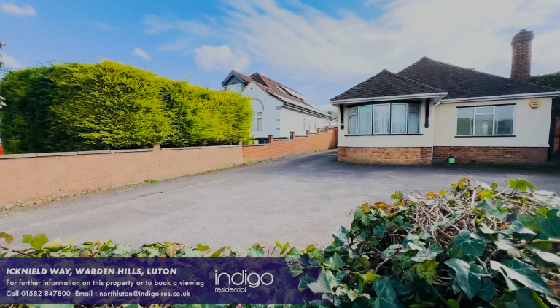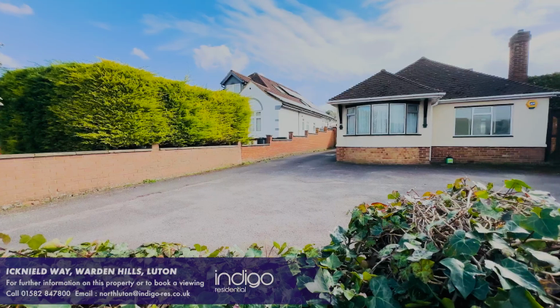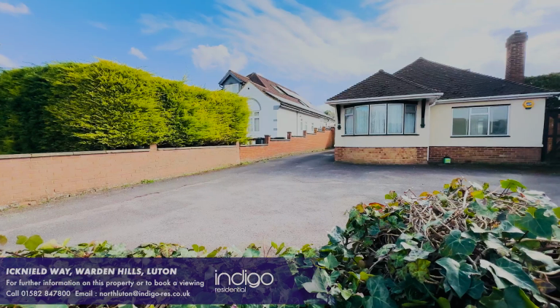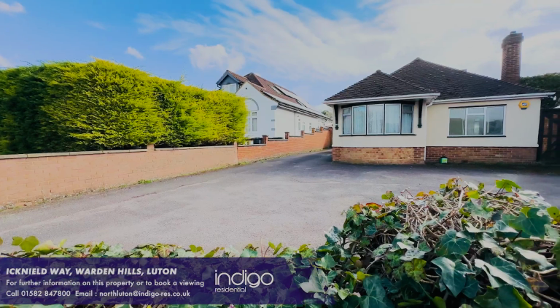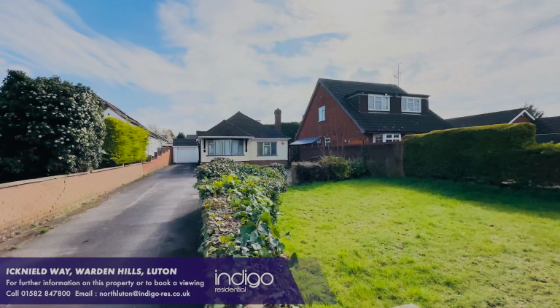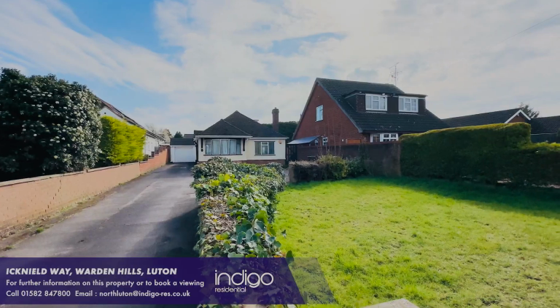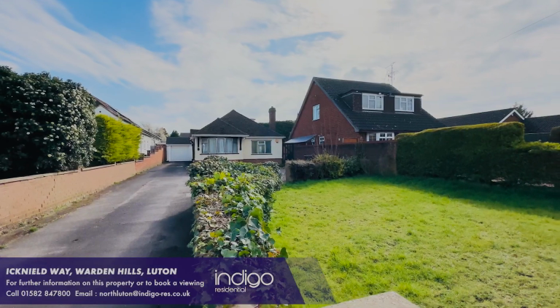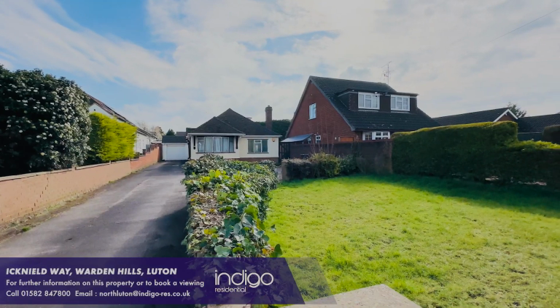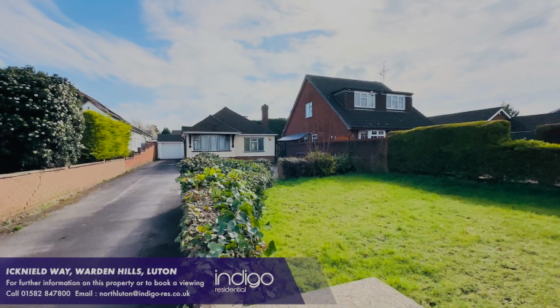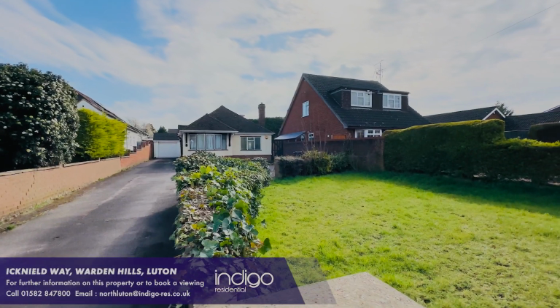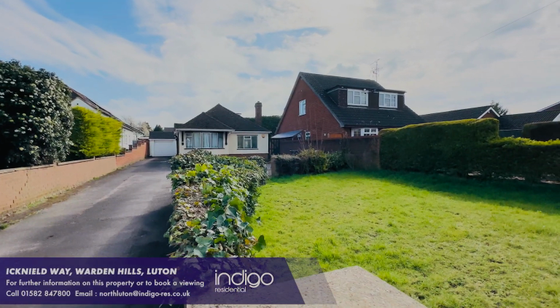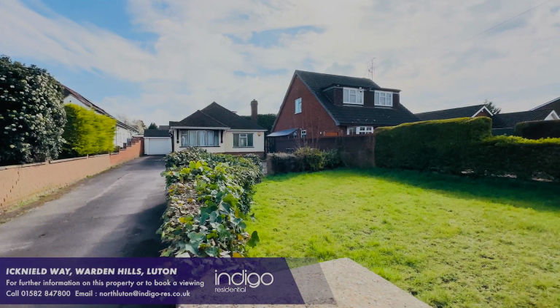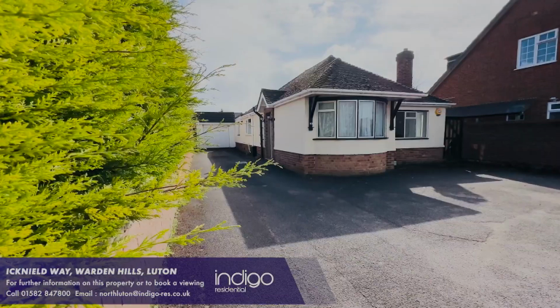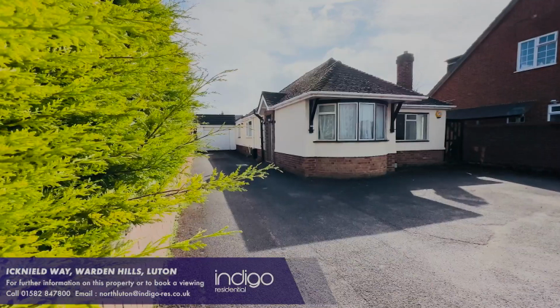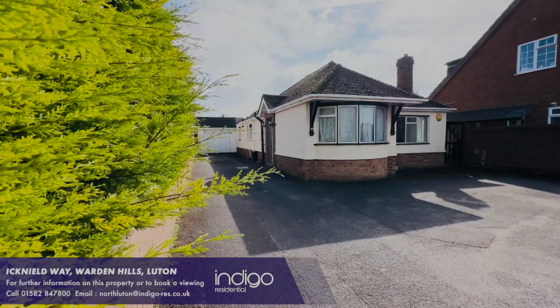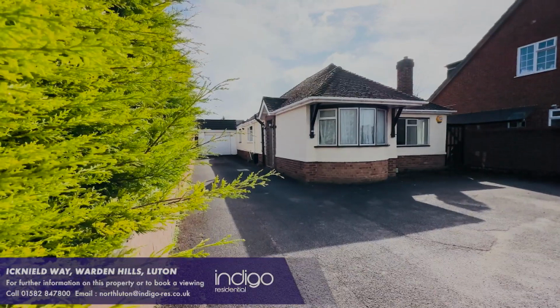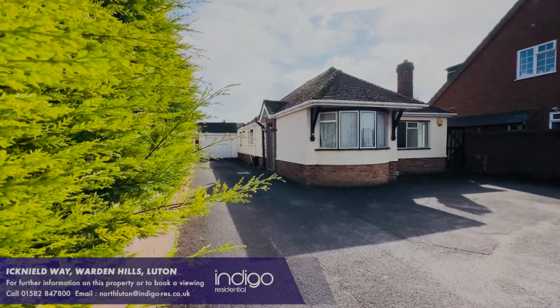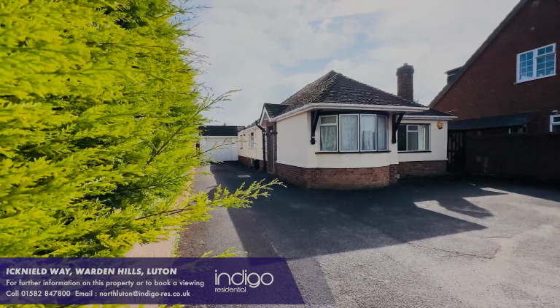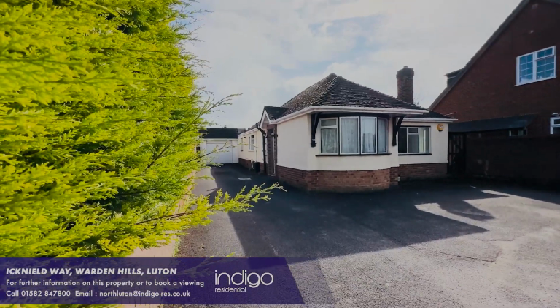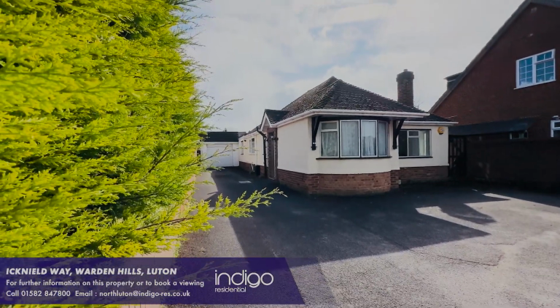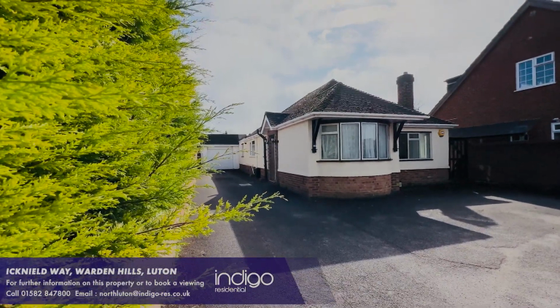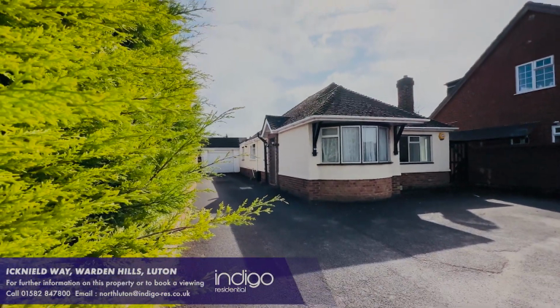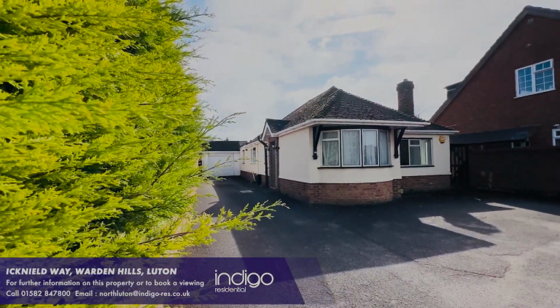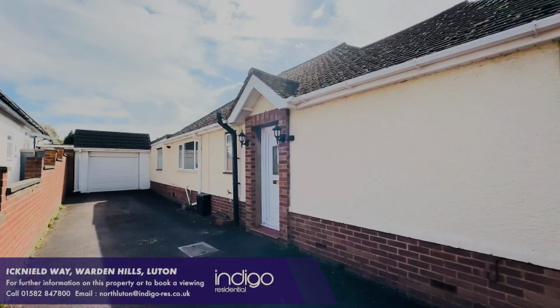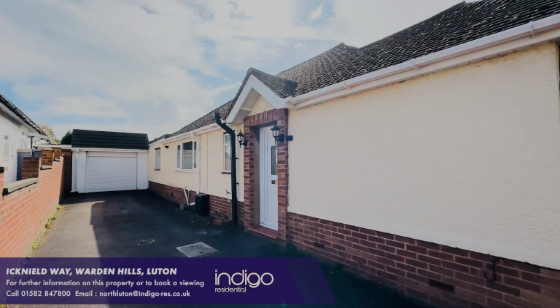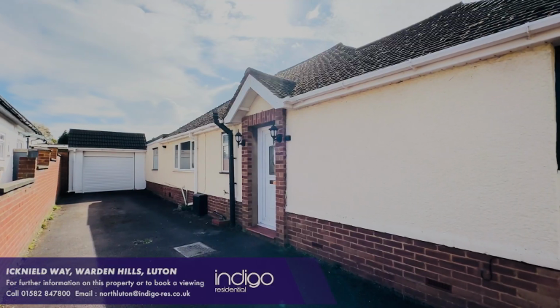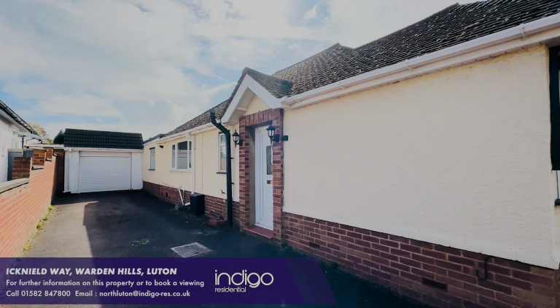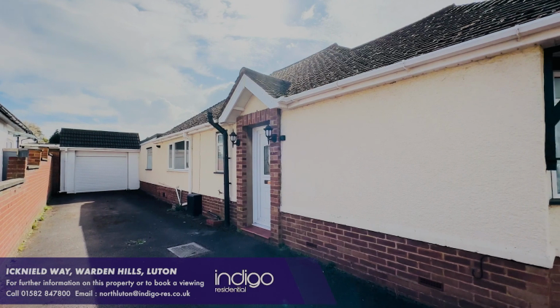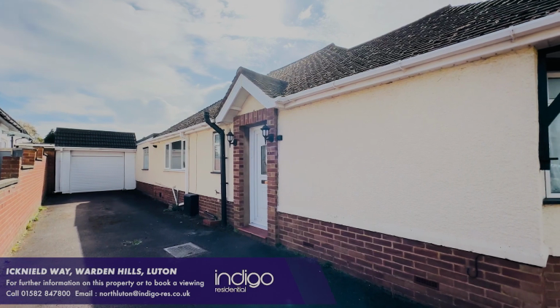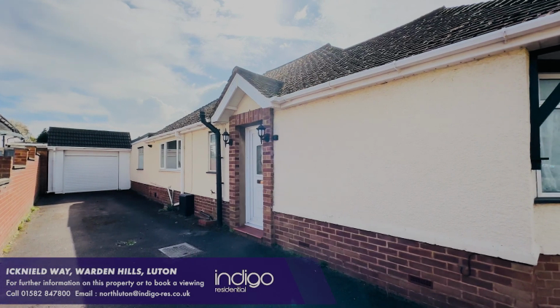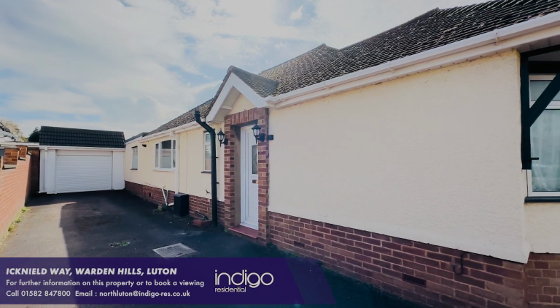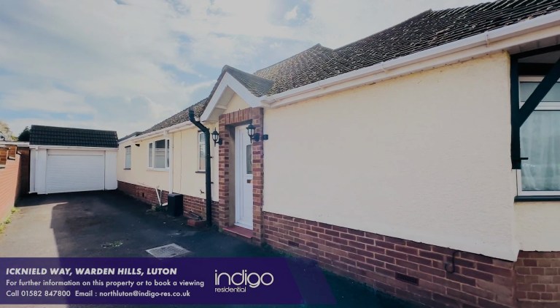Indigo Residential is proud to announce this three bedroom detached bungalow which has huge potential to extend.